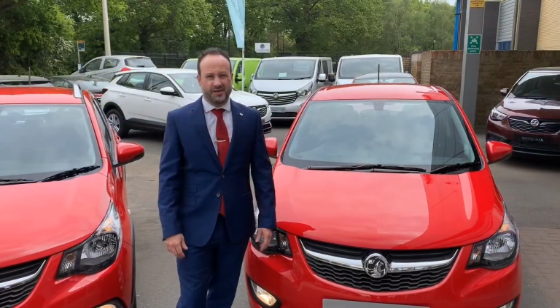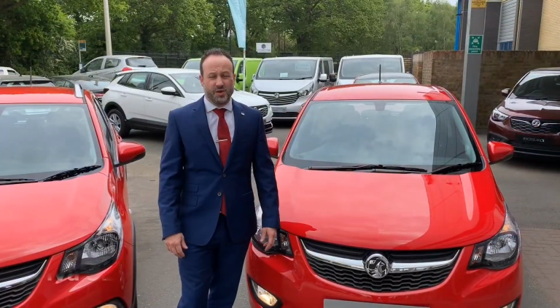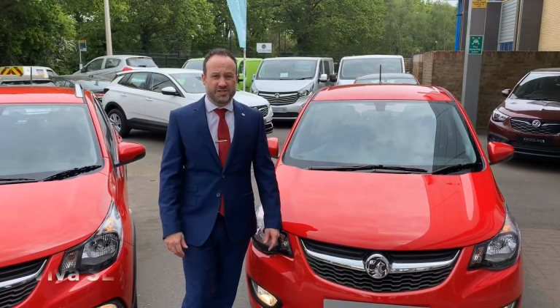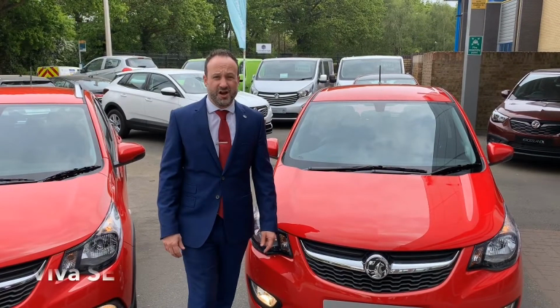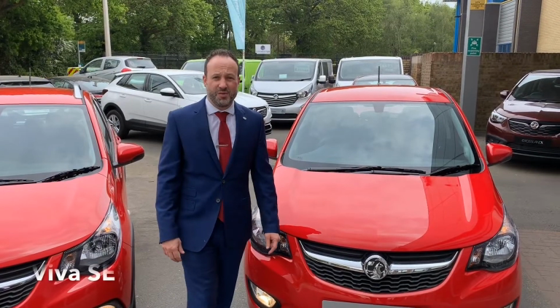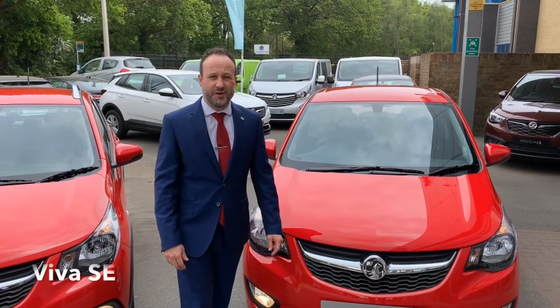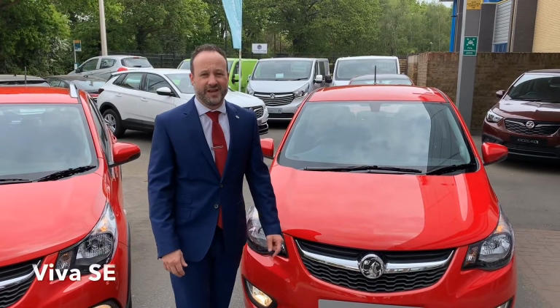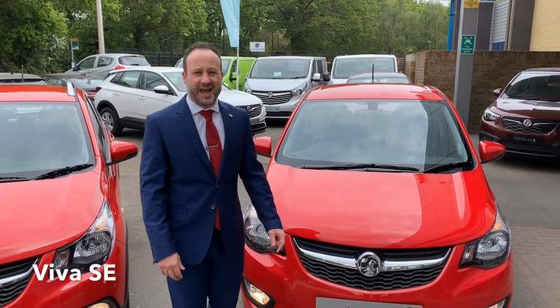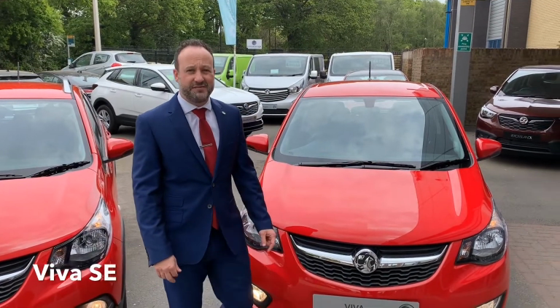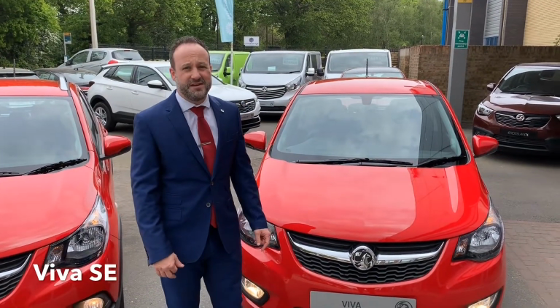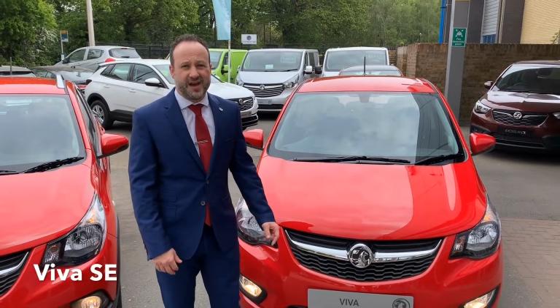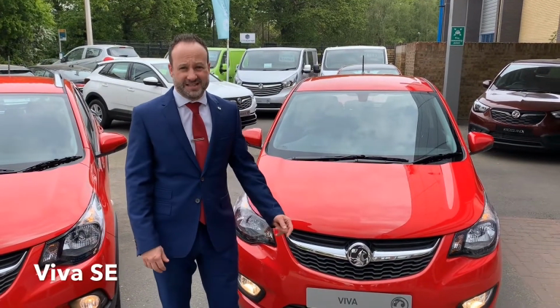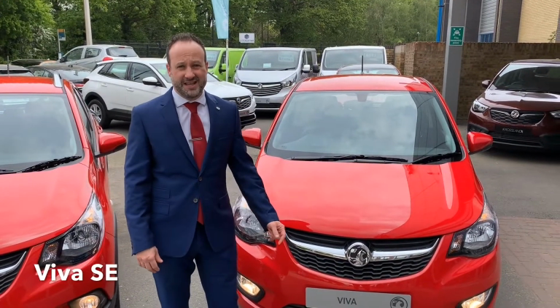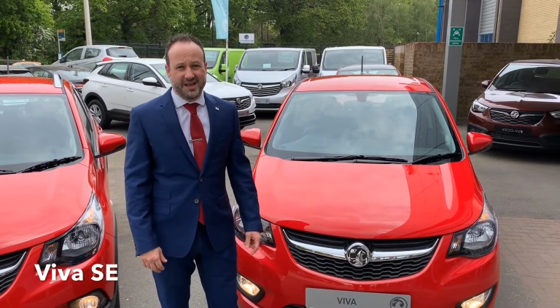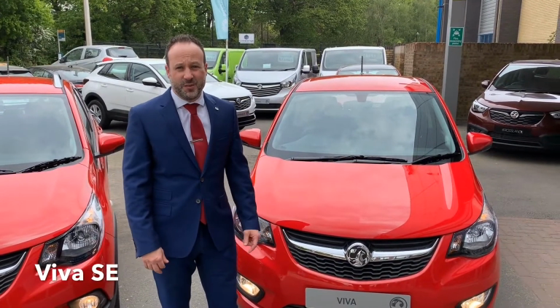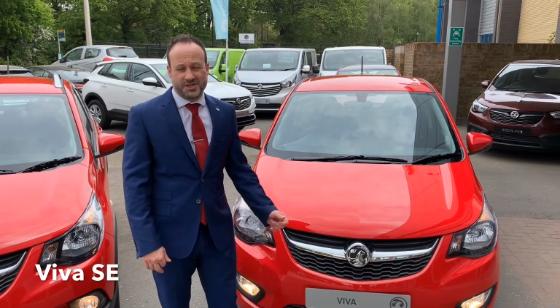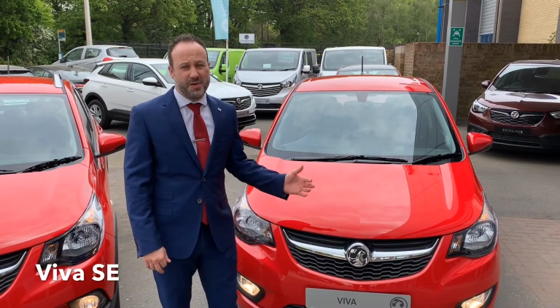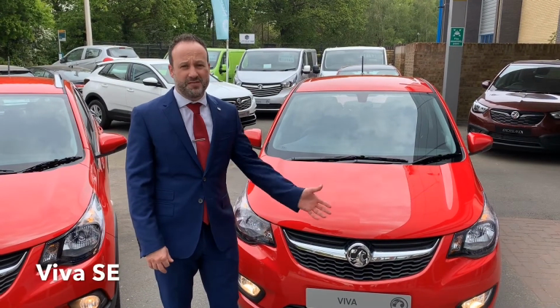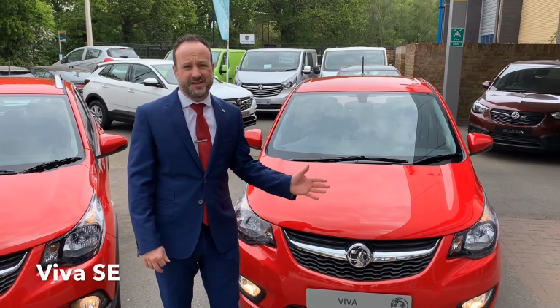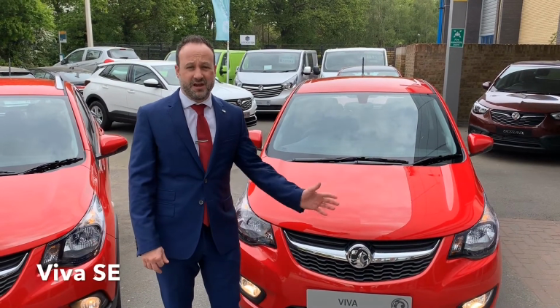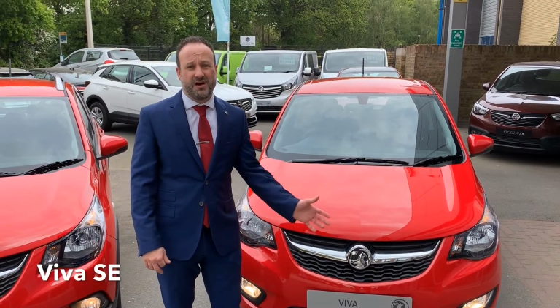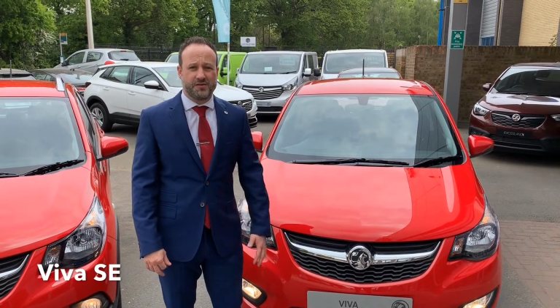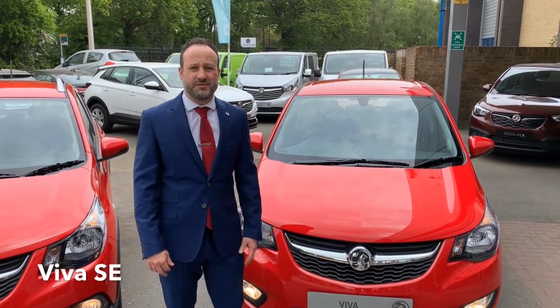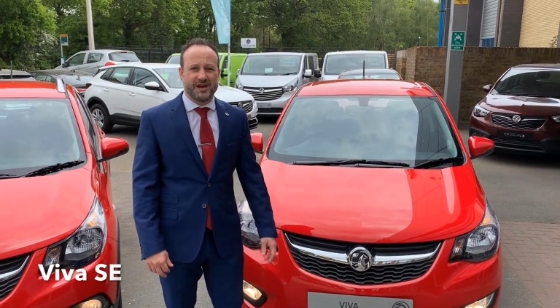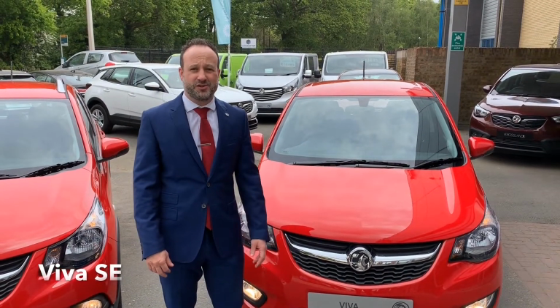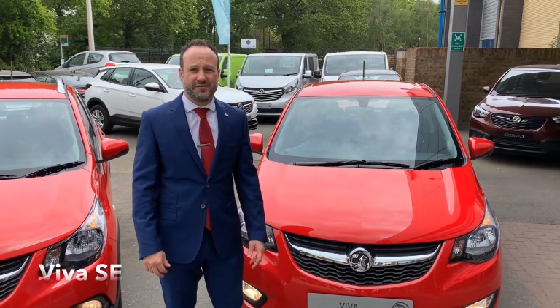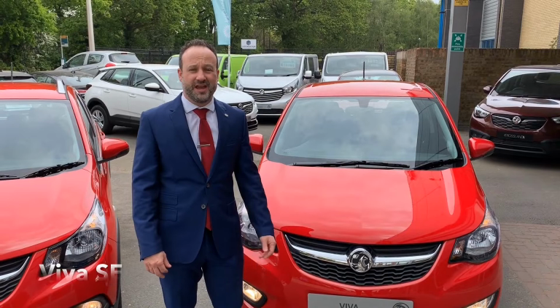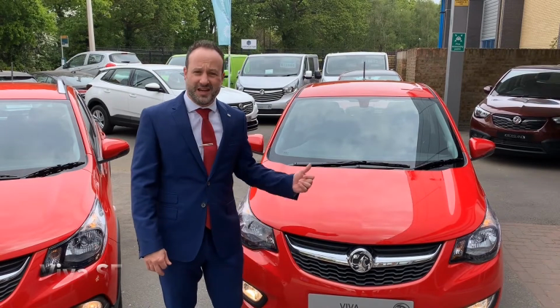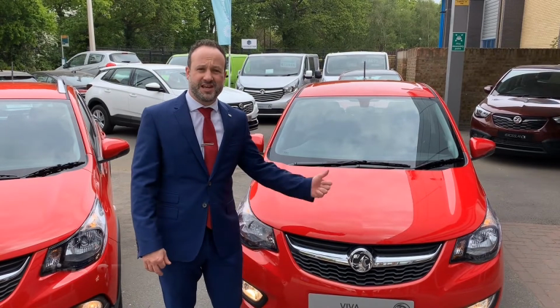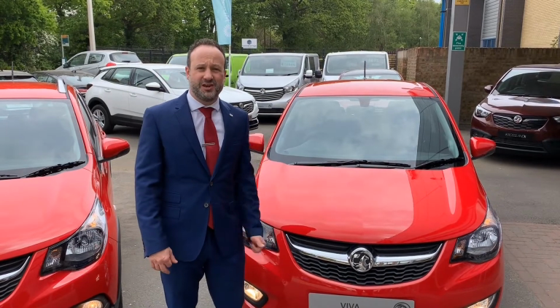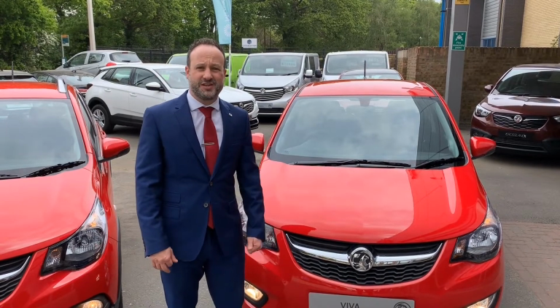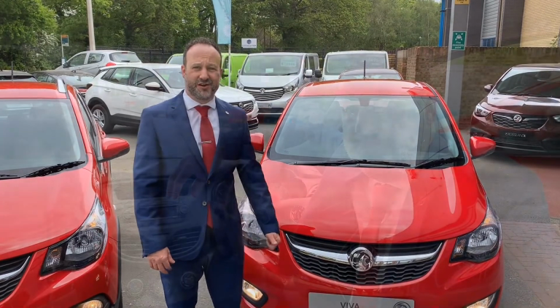We start by looking at the Viva SE, which is a perfect car for around-town driving. Let's take a look inside.